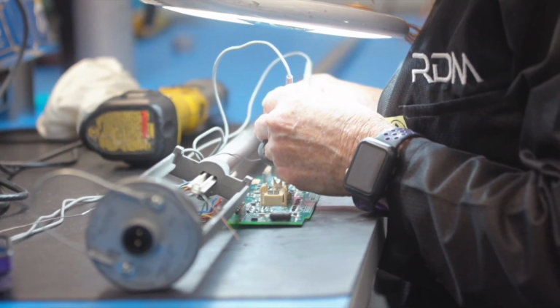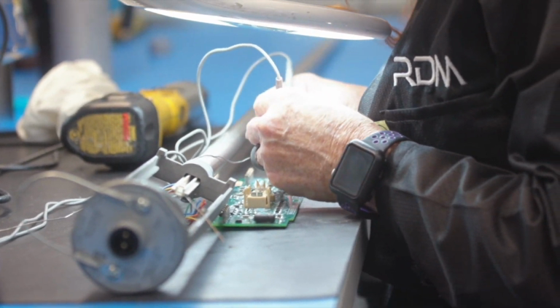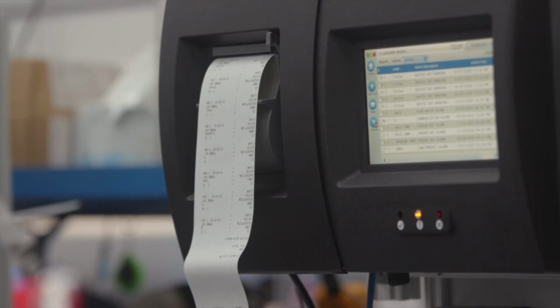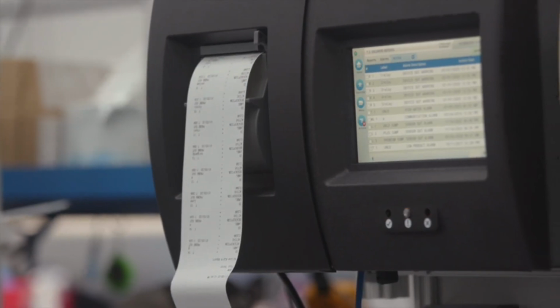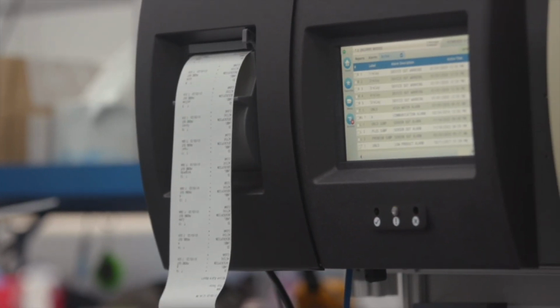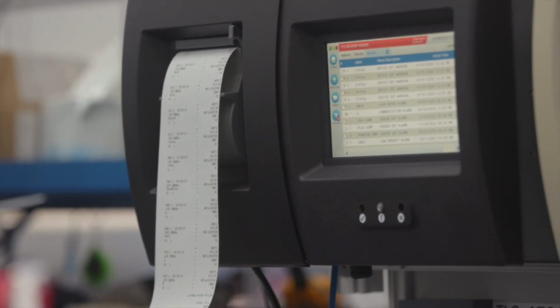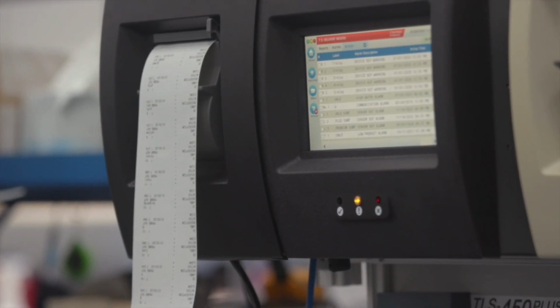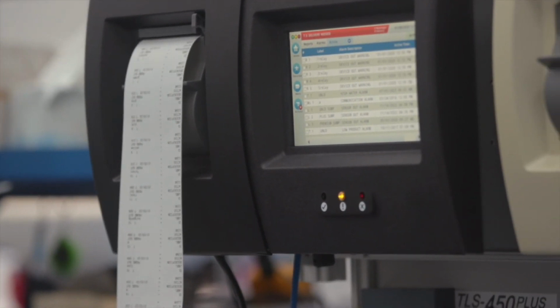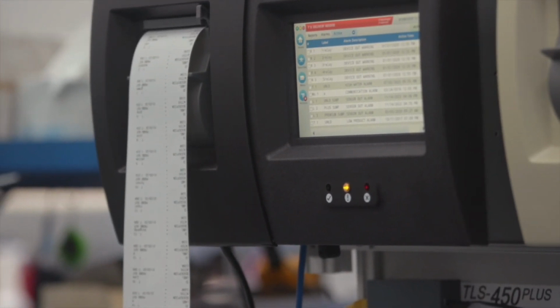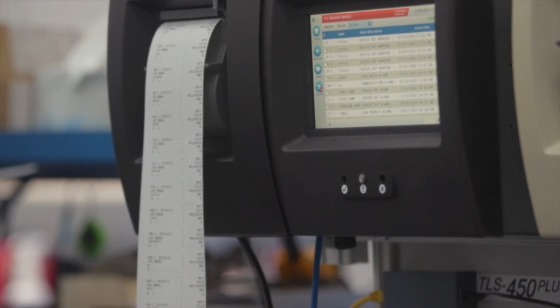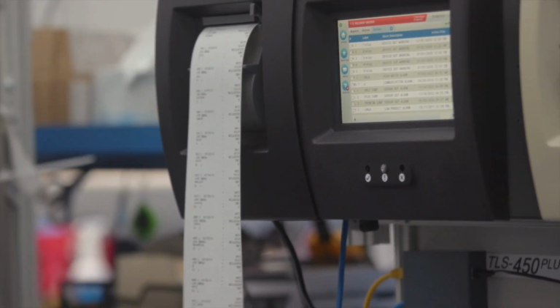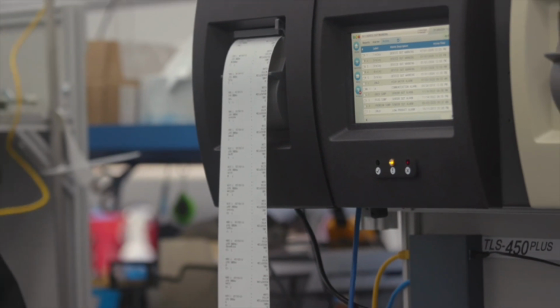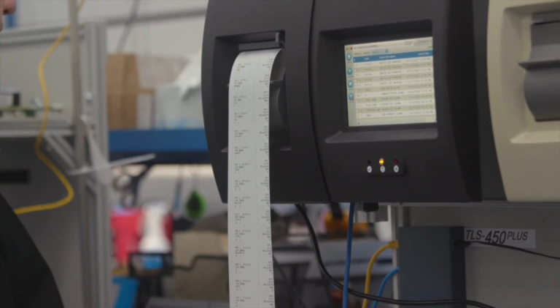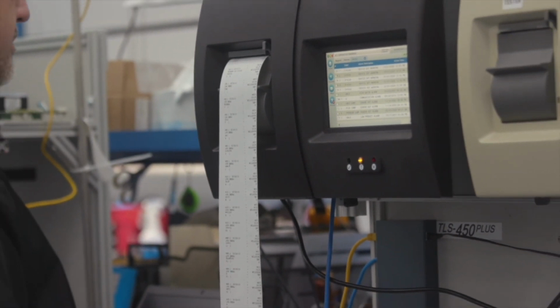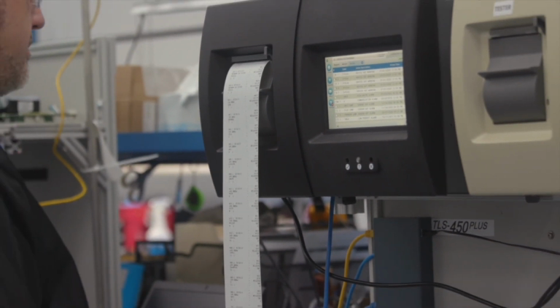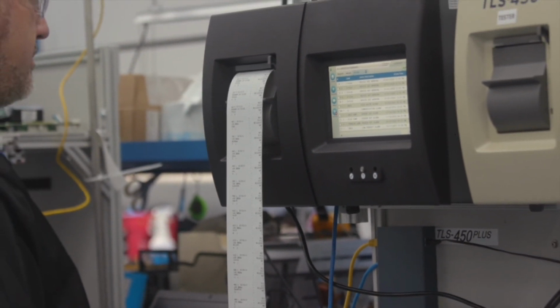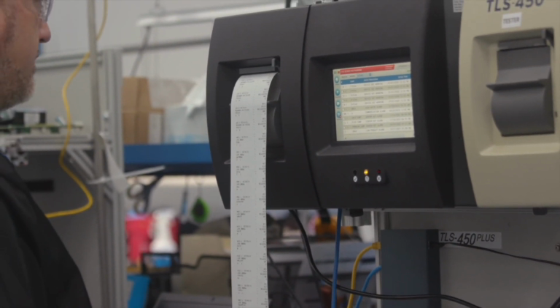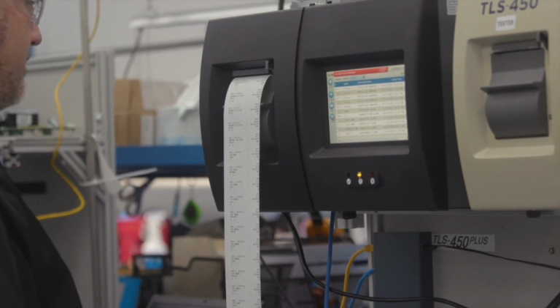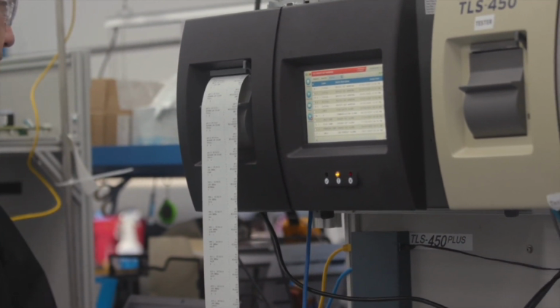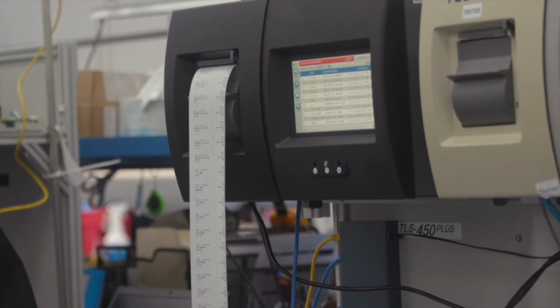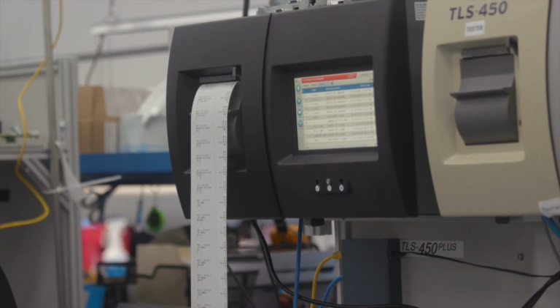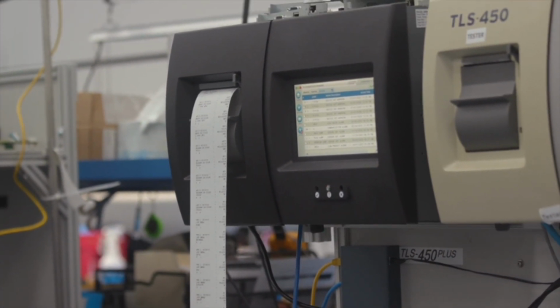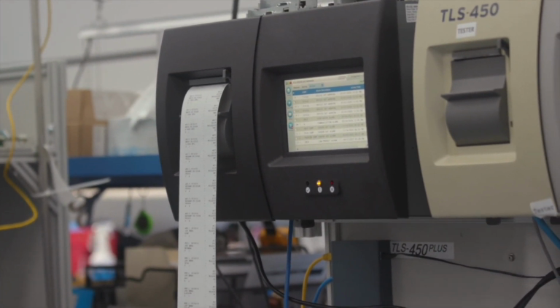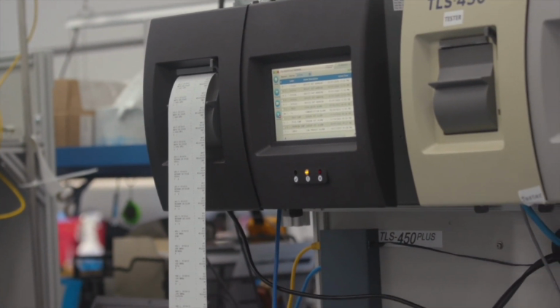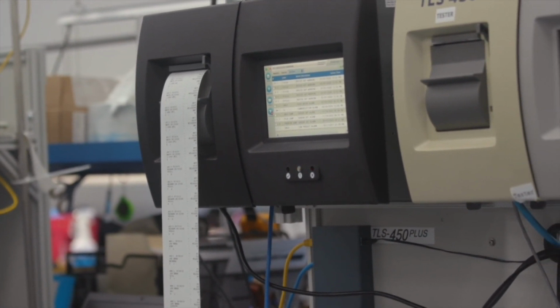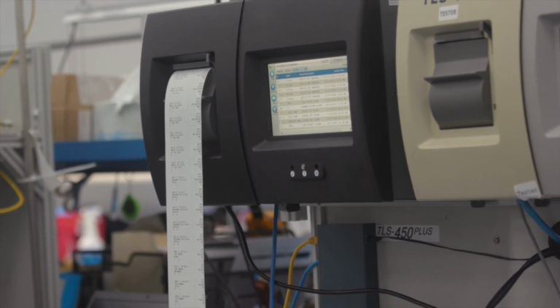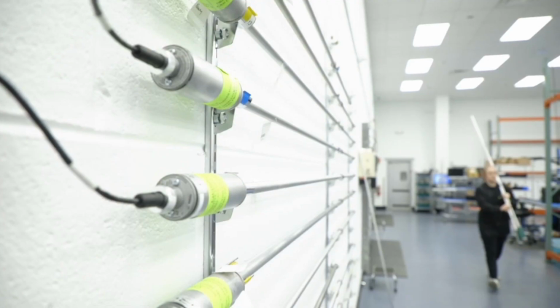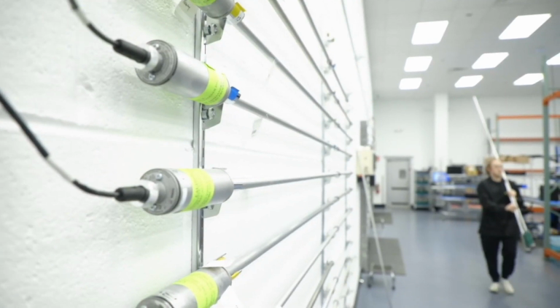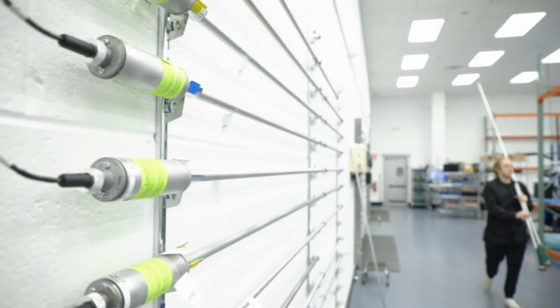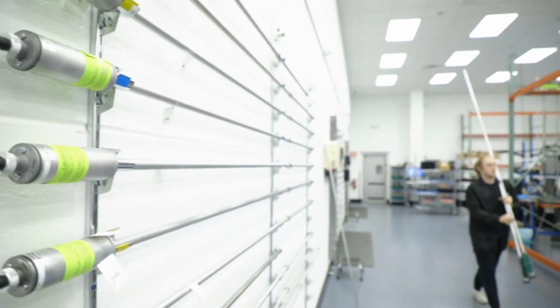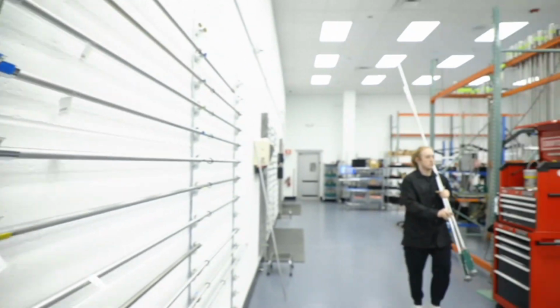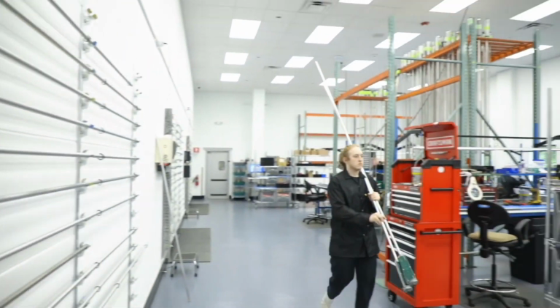We test all repaired probes with a real-life simulation to ensure a reliable product every time.